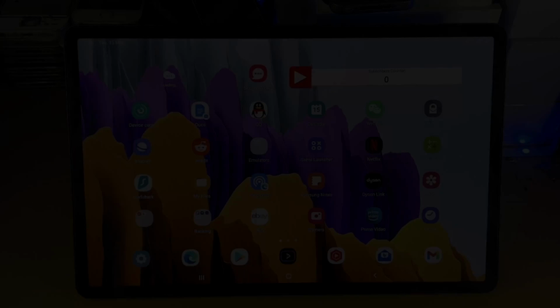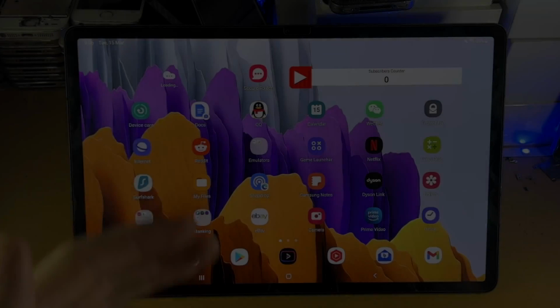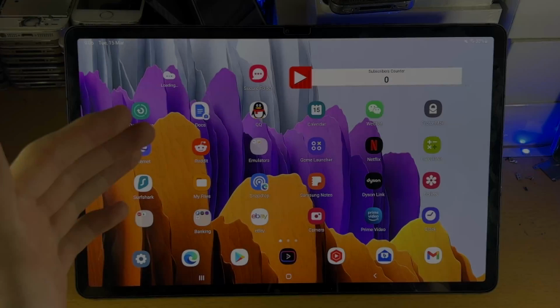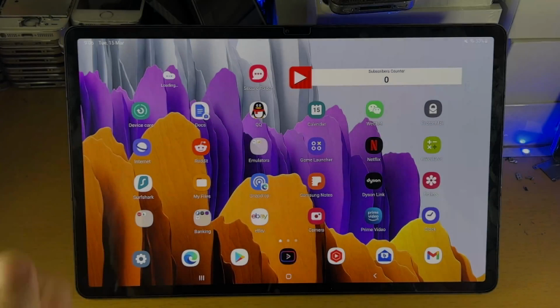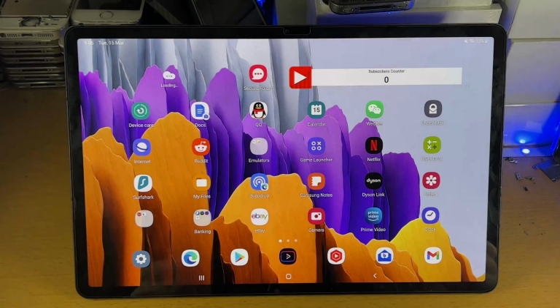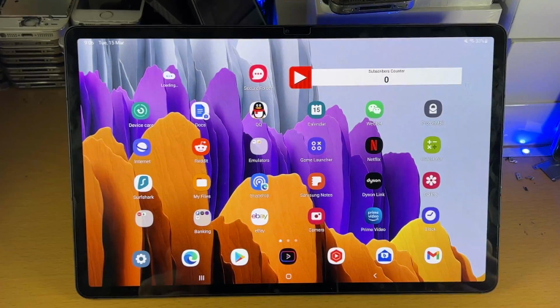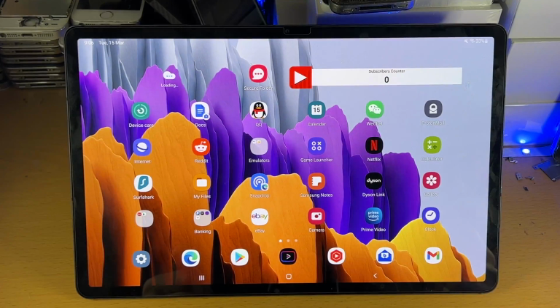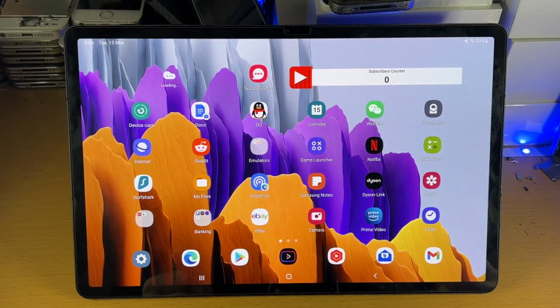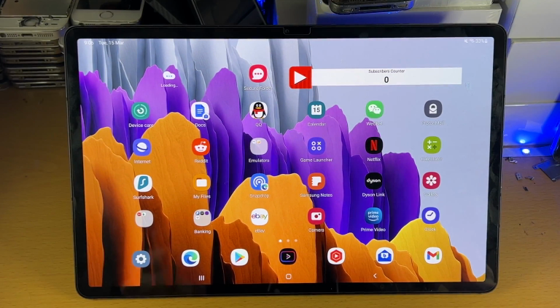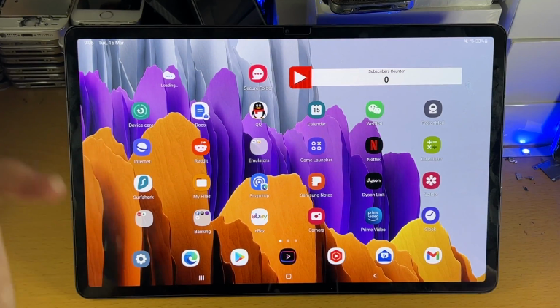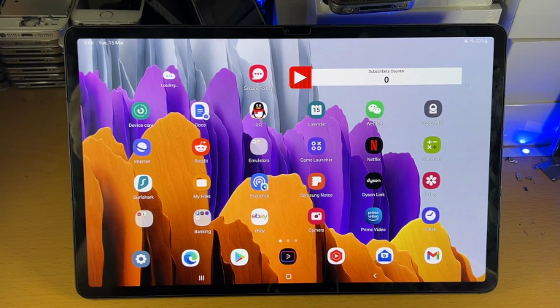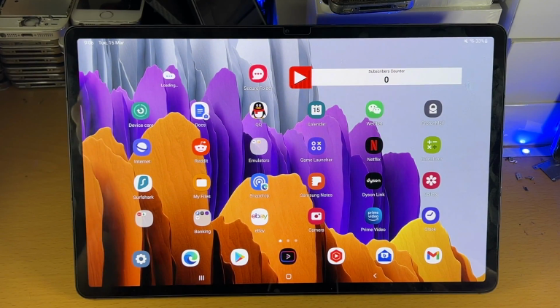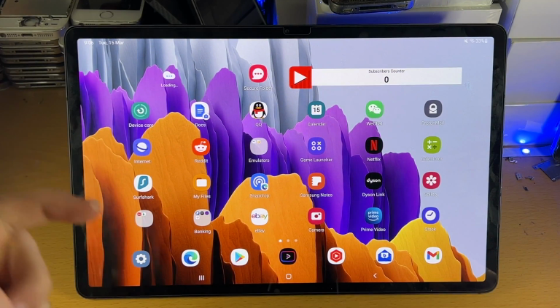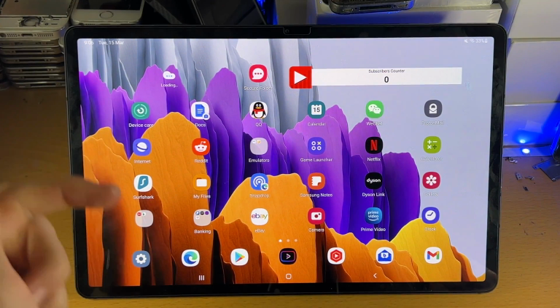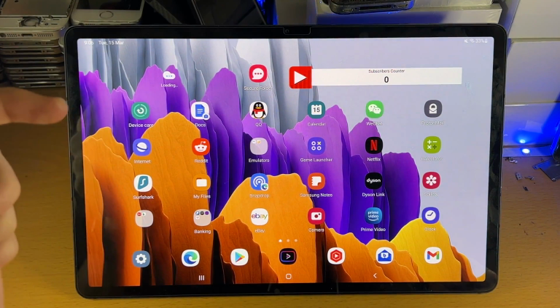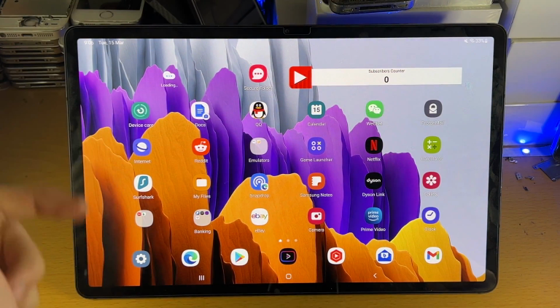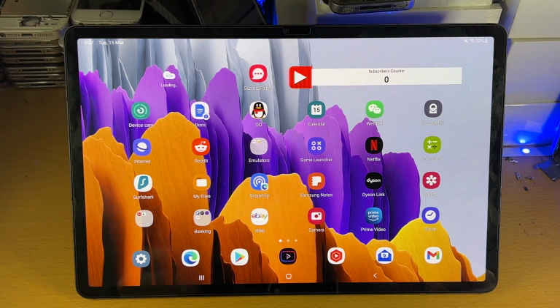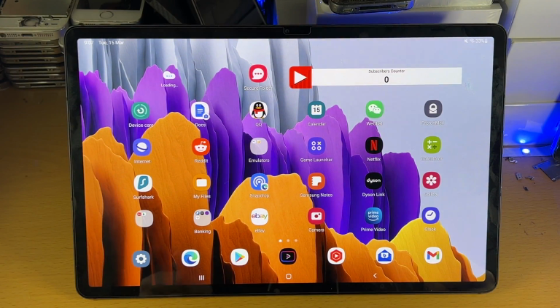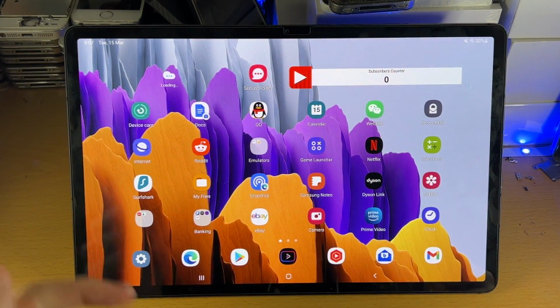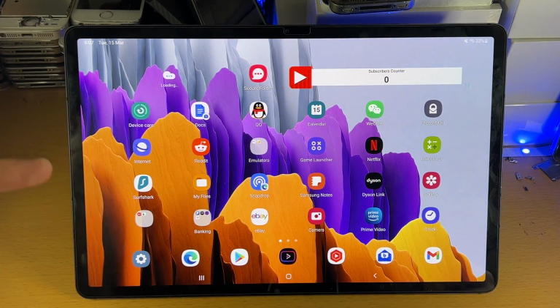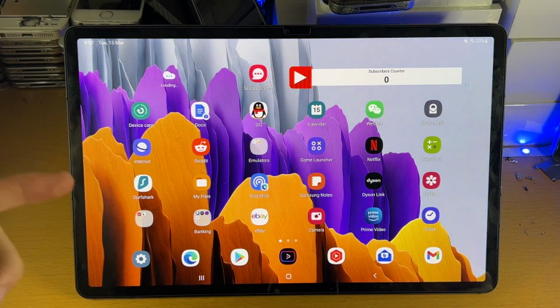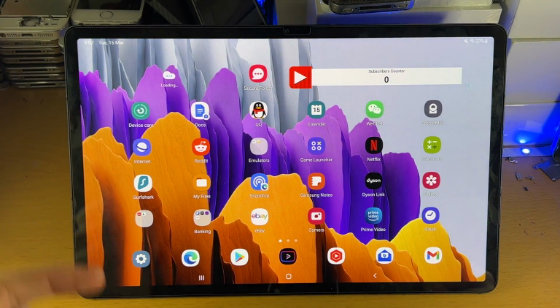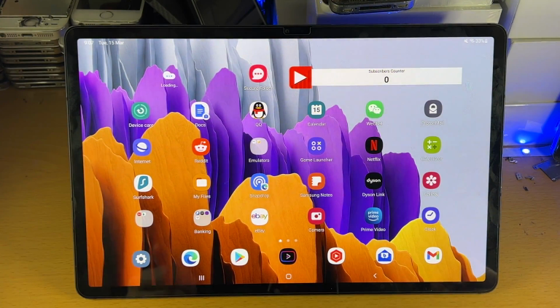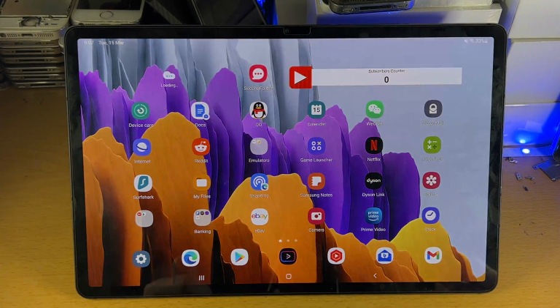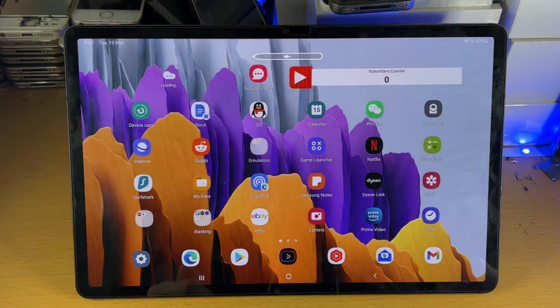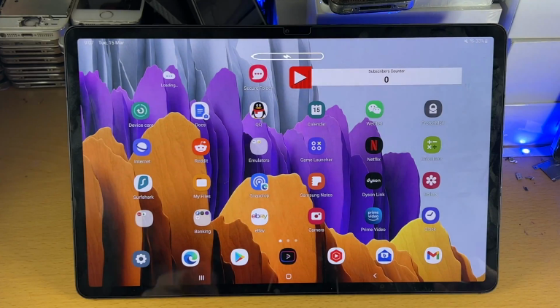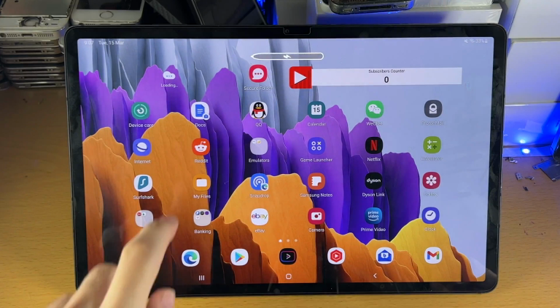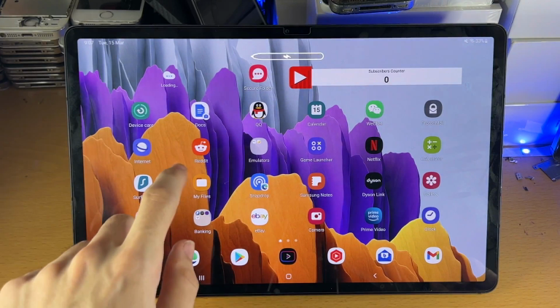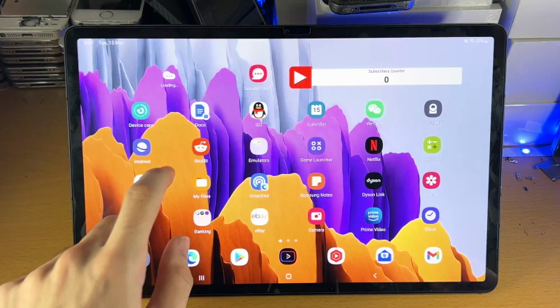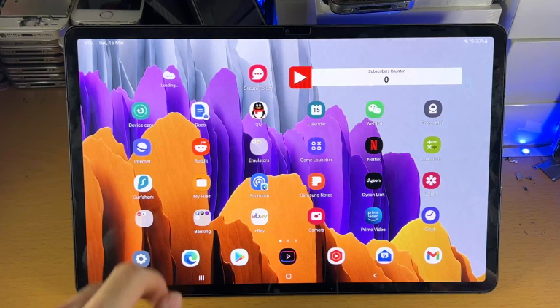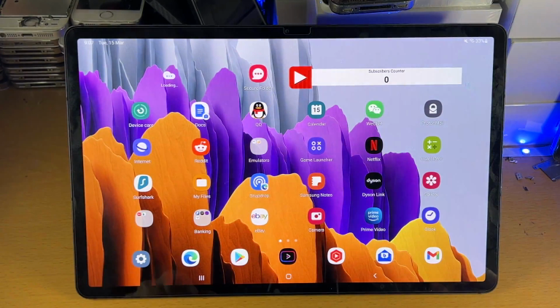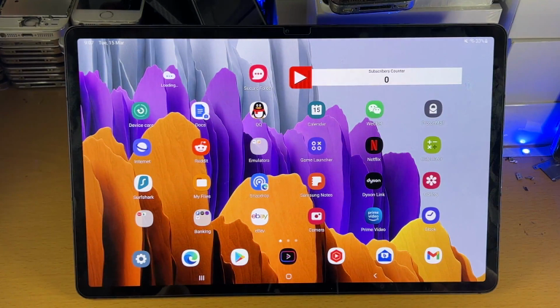Welcome everyone. I would like to show you how to turn on or off safe mode on your Samsung Galaxy Tab S8 series.